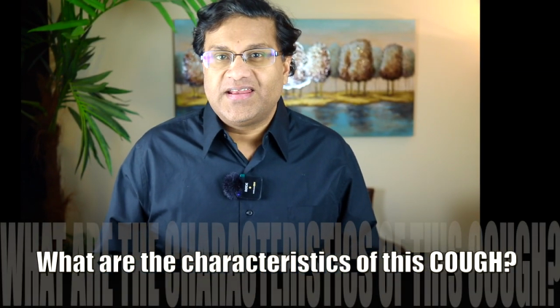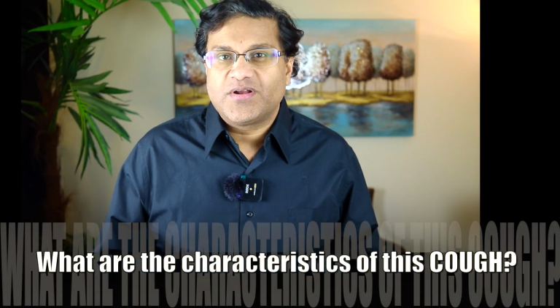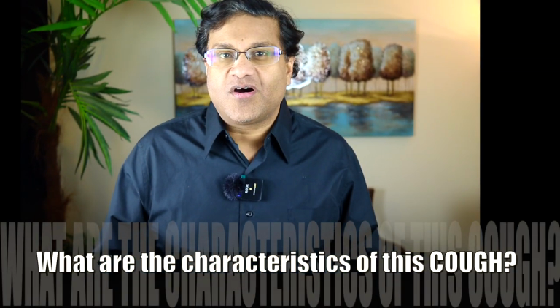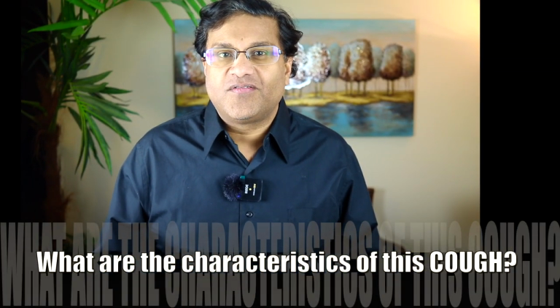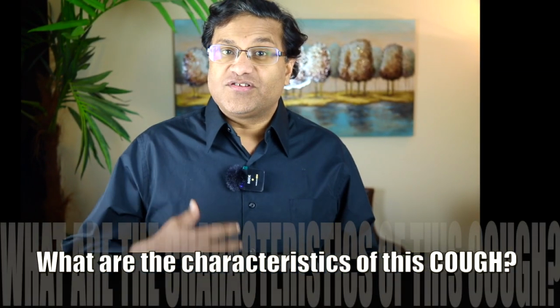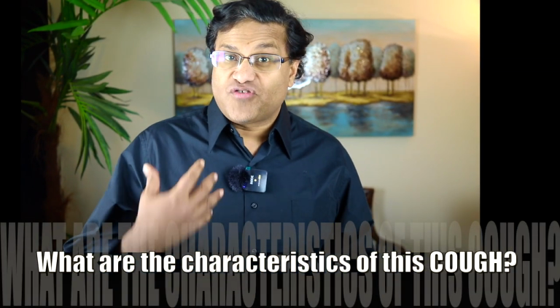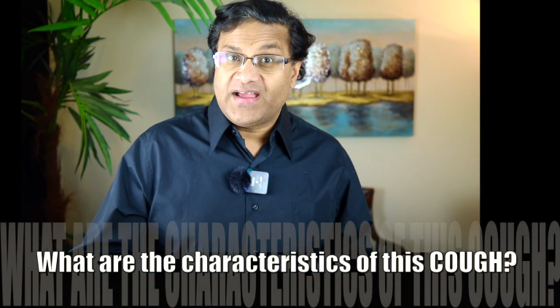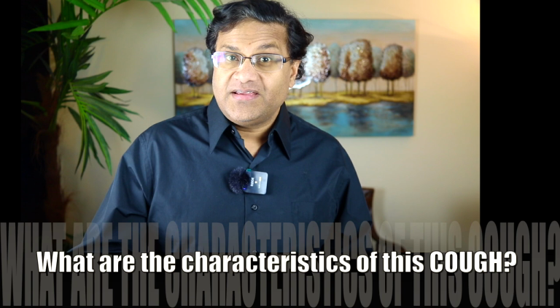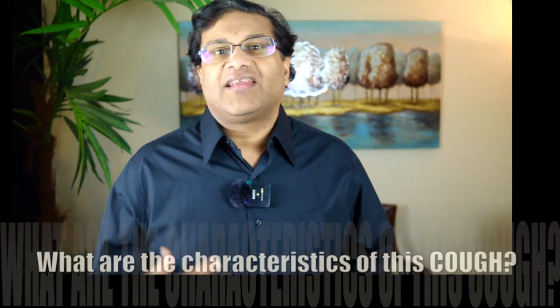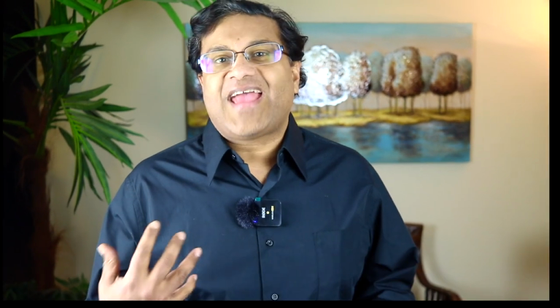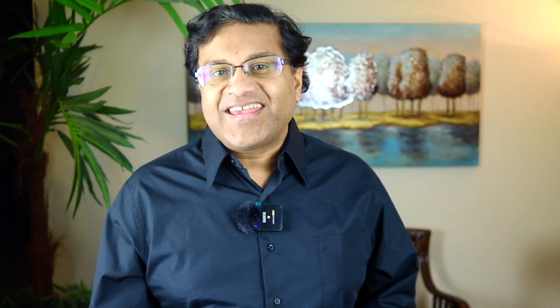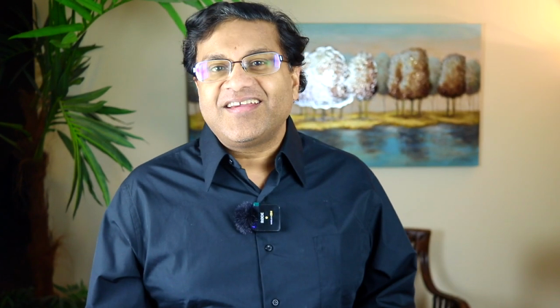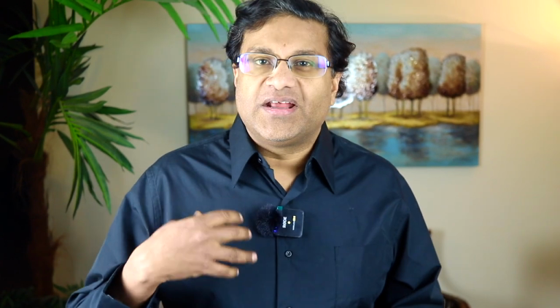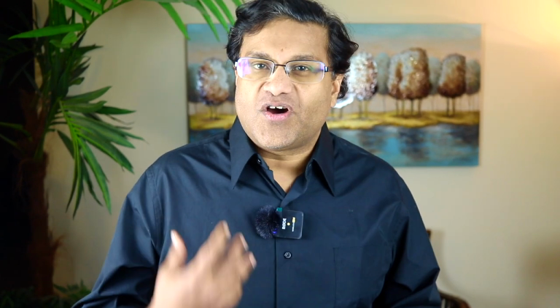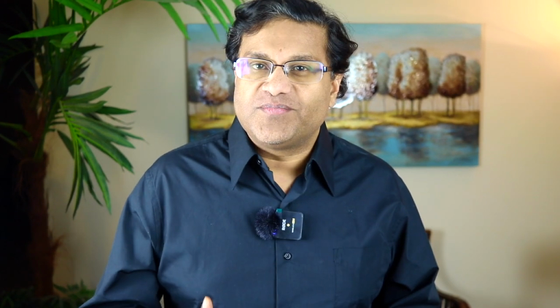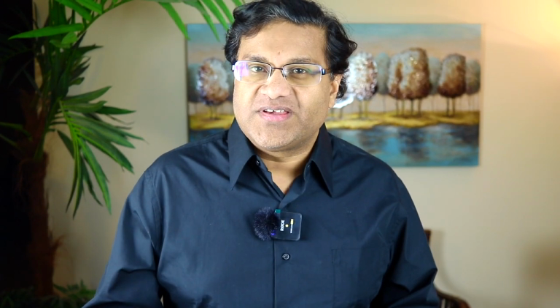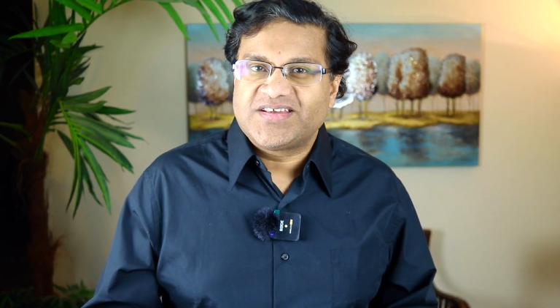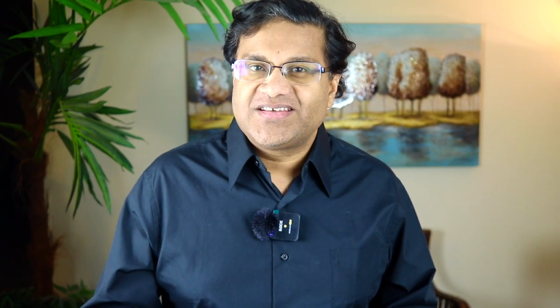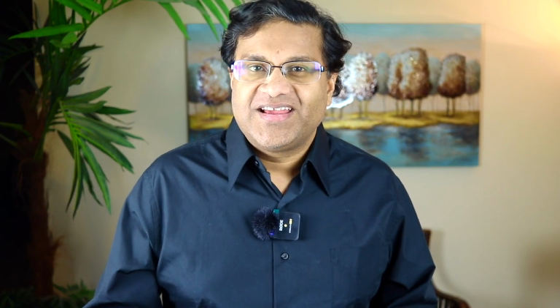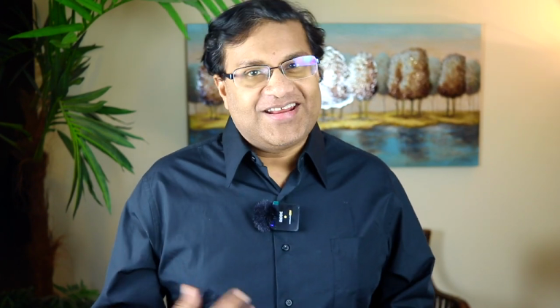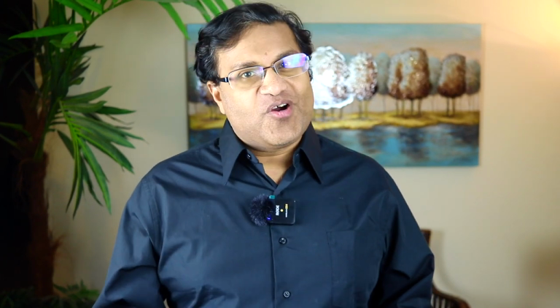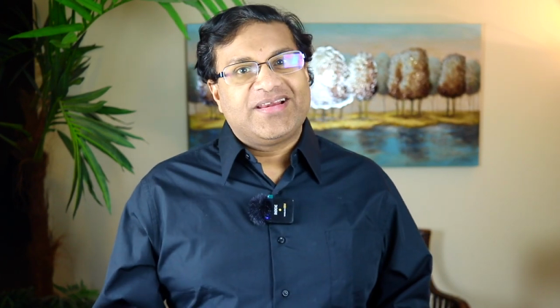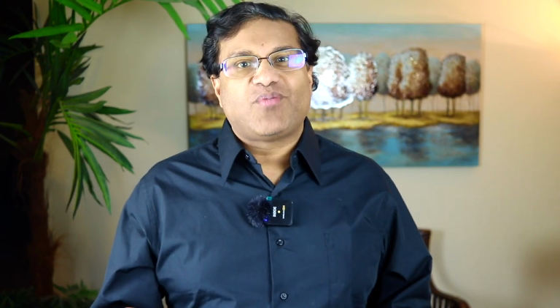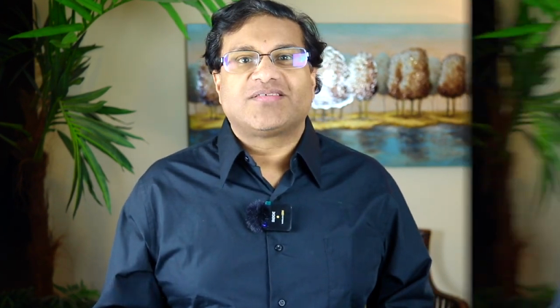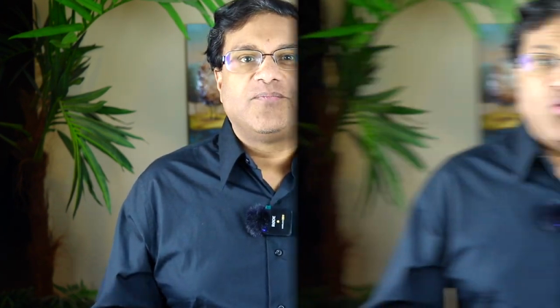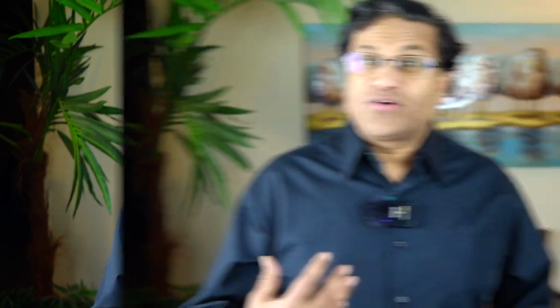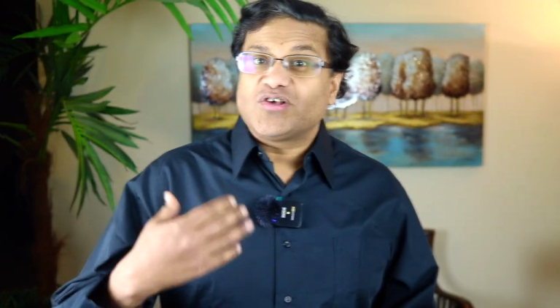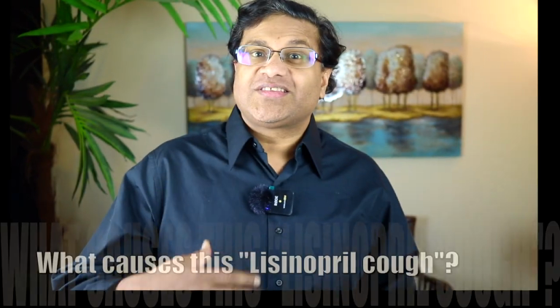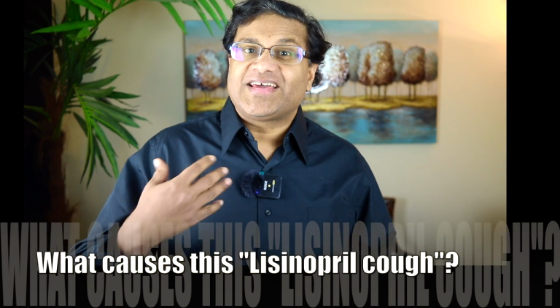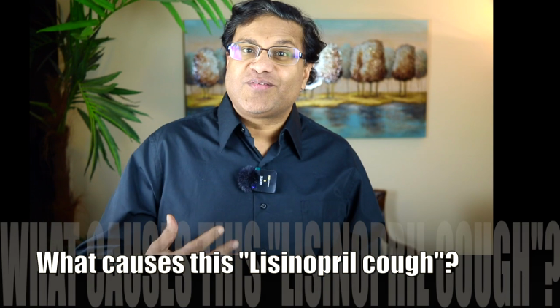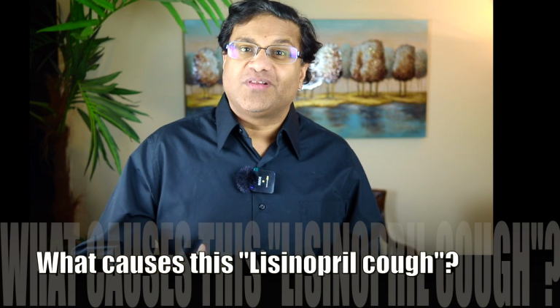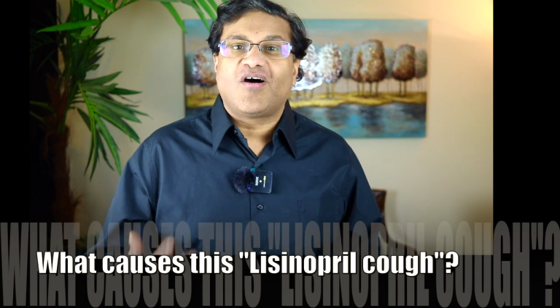What are the characteristics of the ACE inhibitor cough? It is dry, it is hacking, it is often persistent, and annoyingly bothersome. What causes the lisinopril cough?